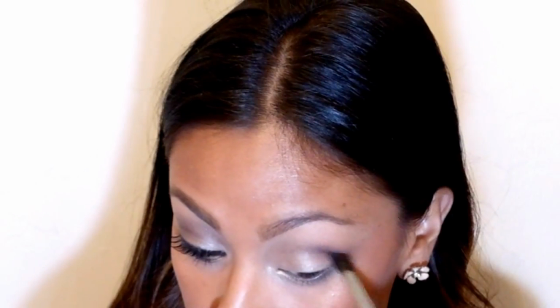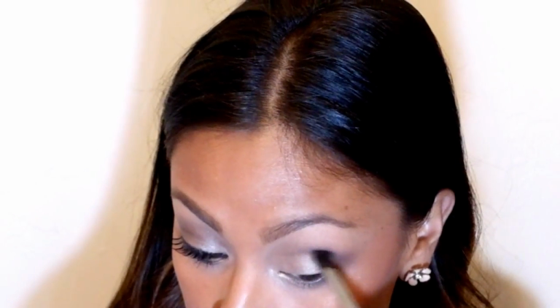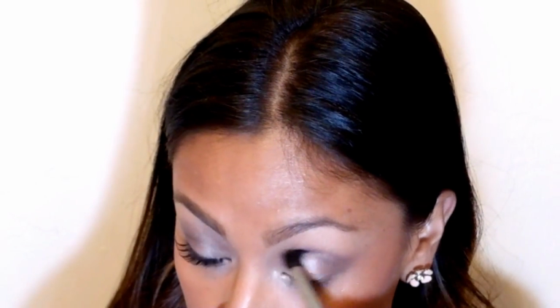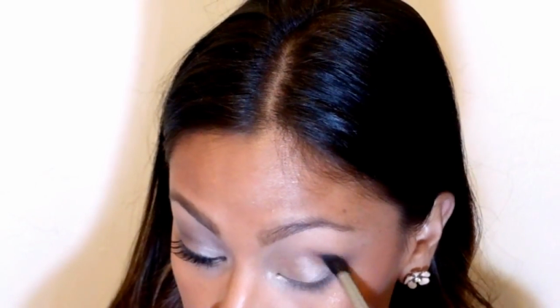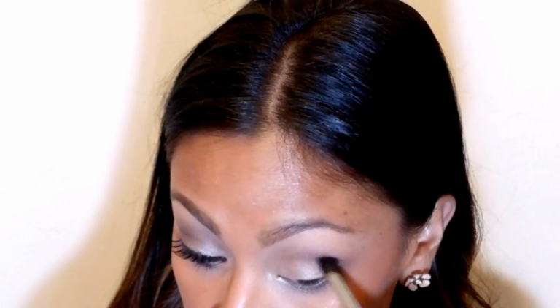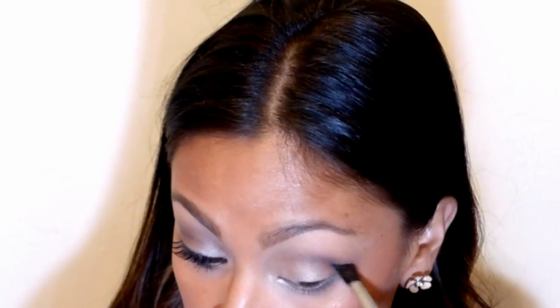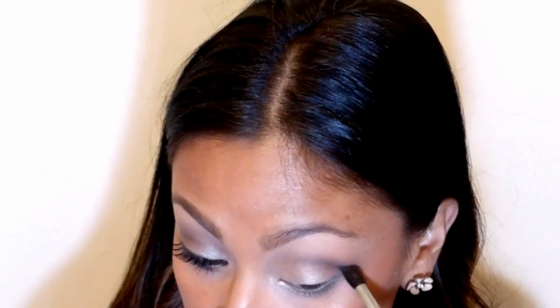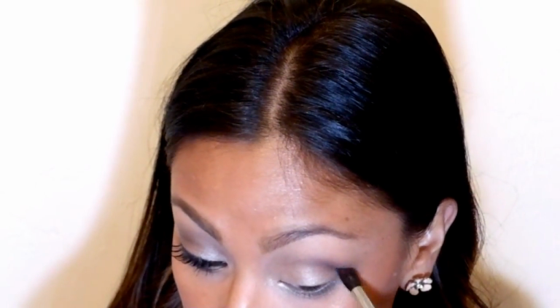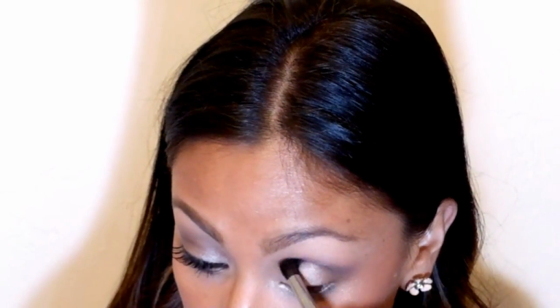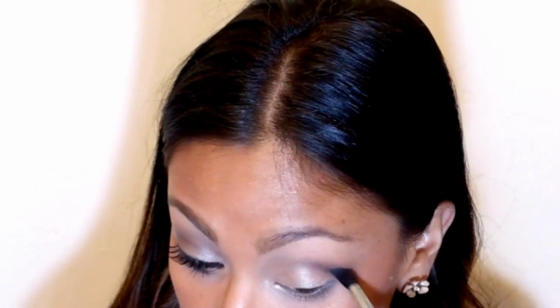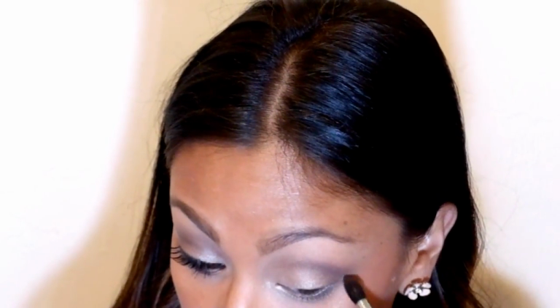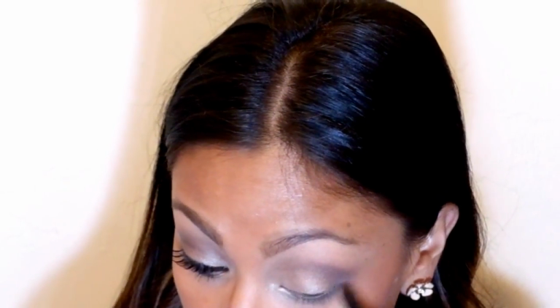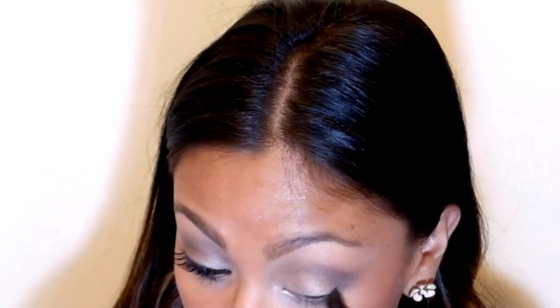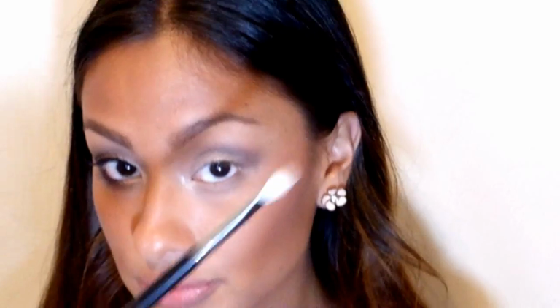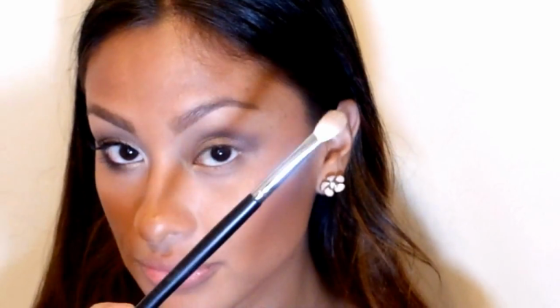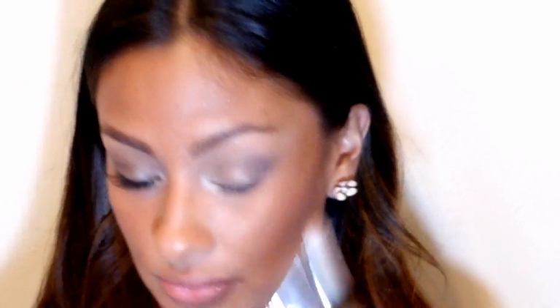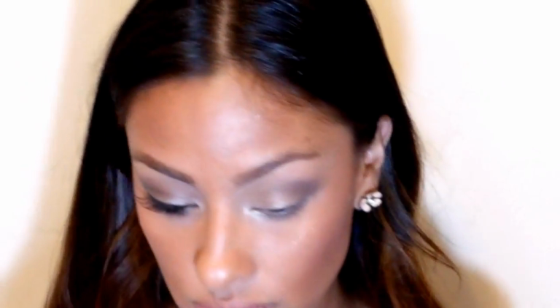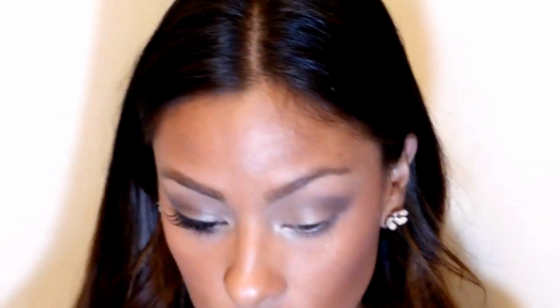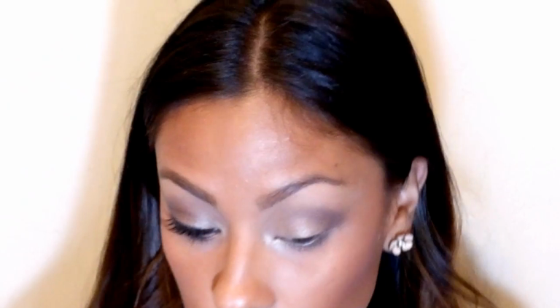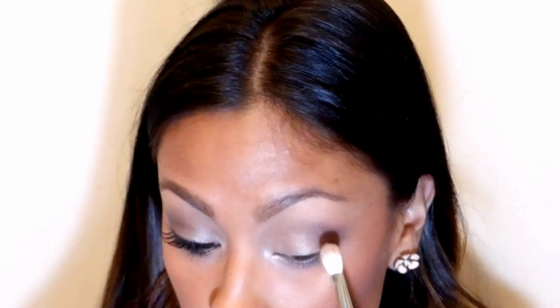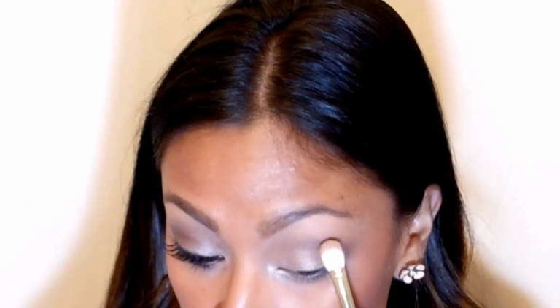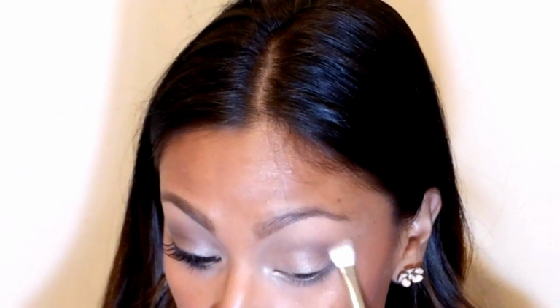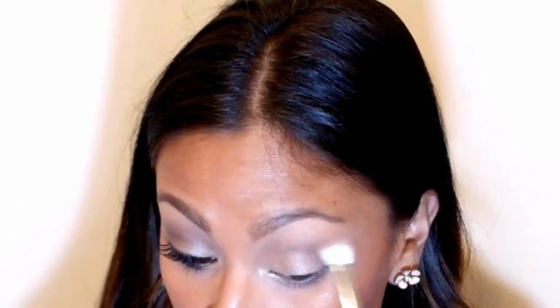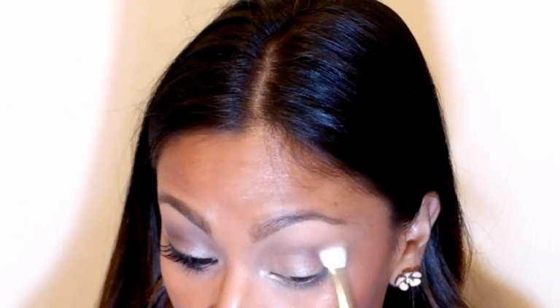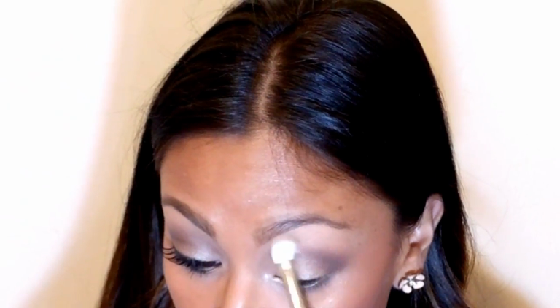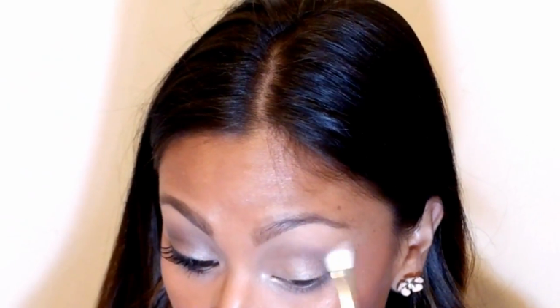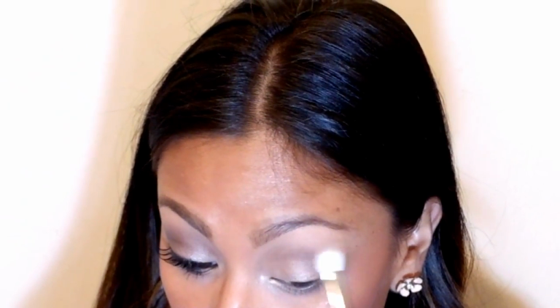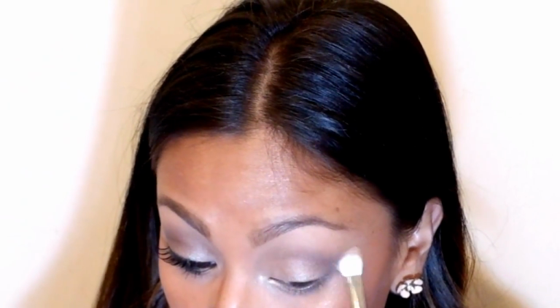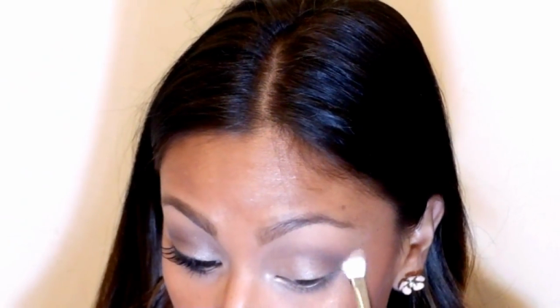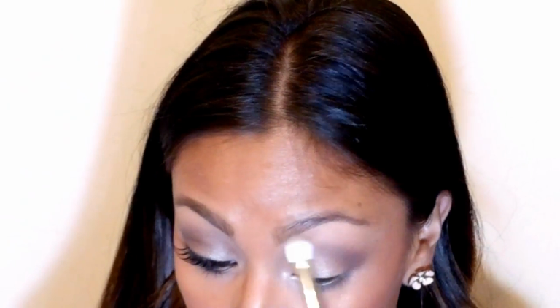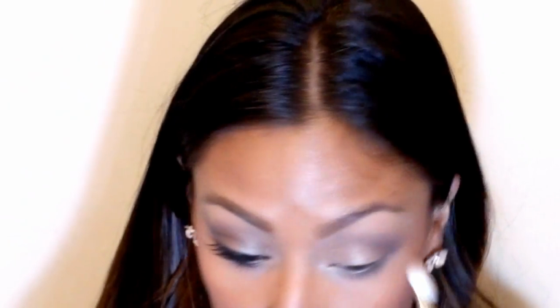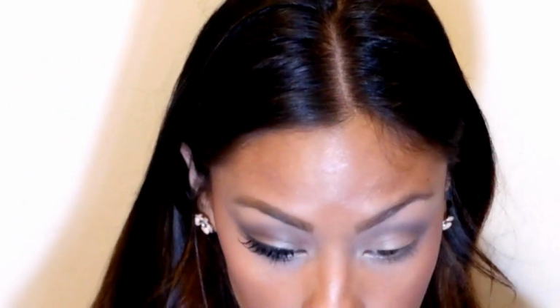Here I am basically just defining it a tad more with the color Busted to make it look a little bit deeper, and then obviously just blending it out.